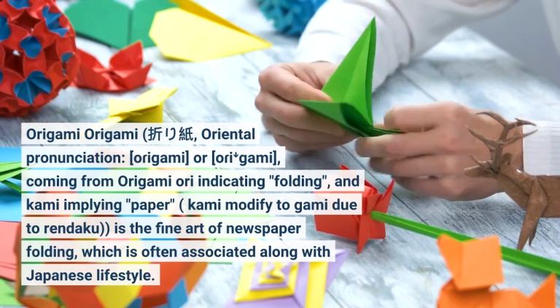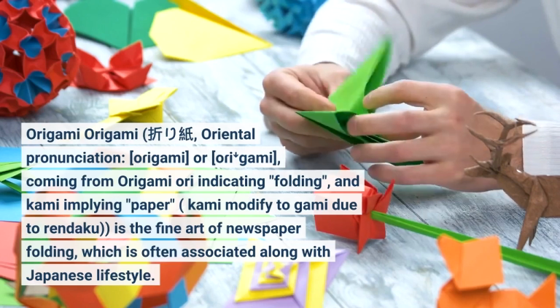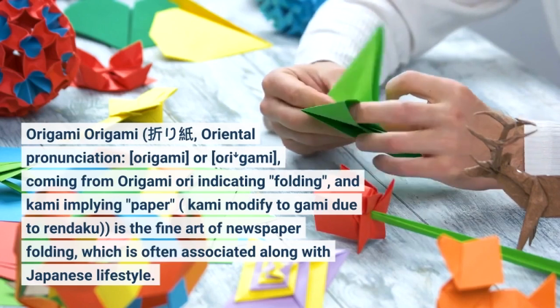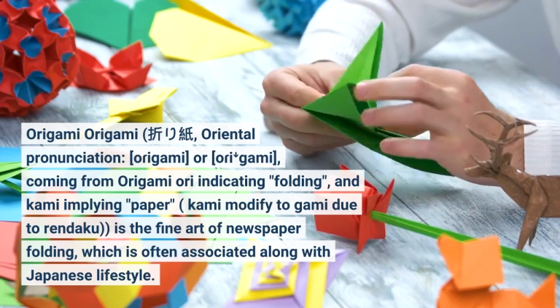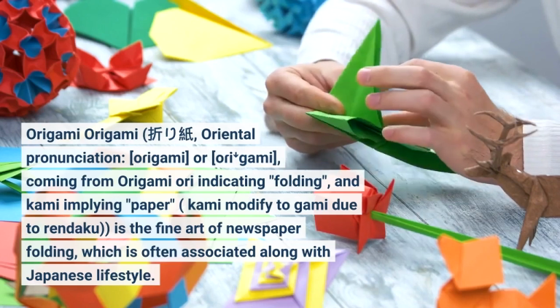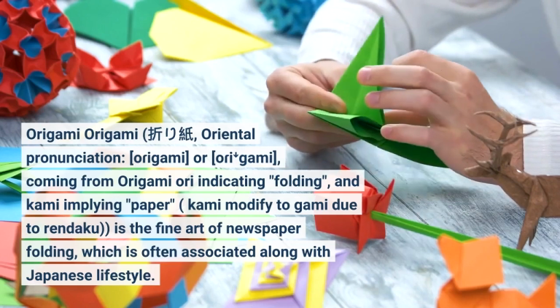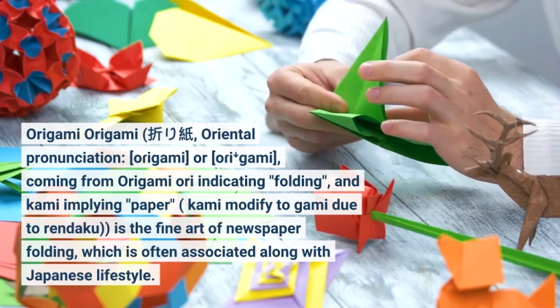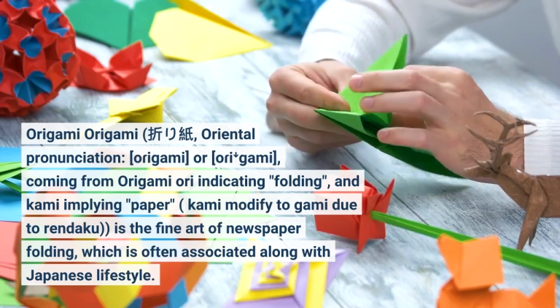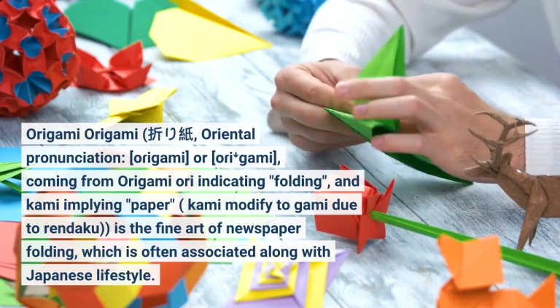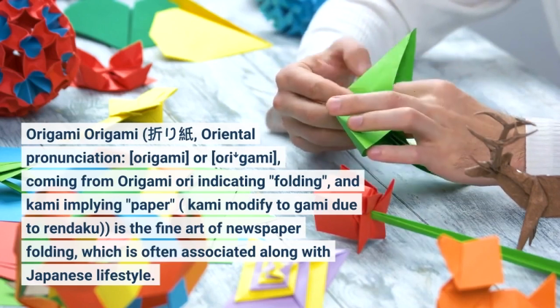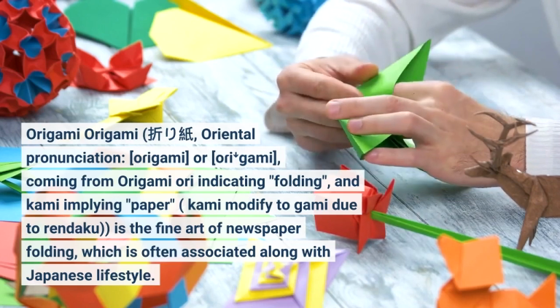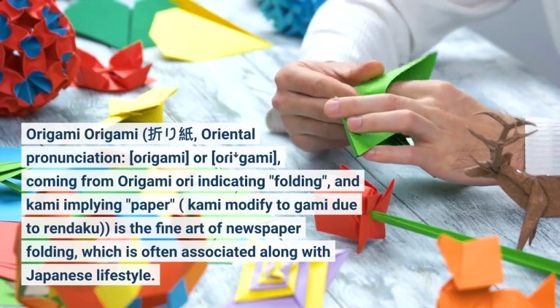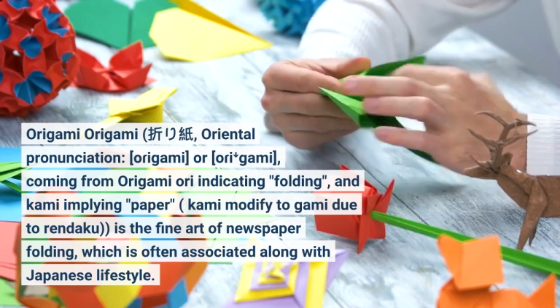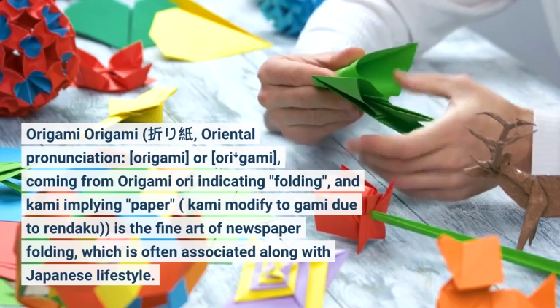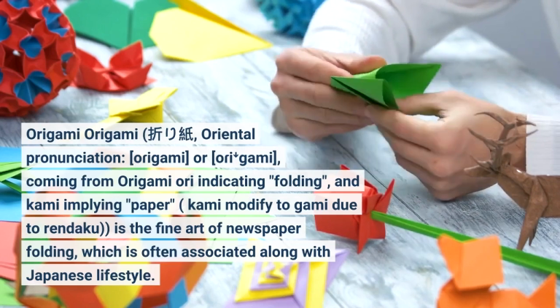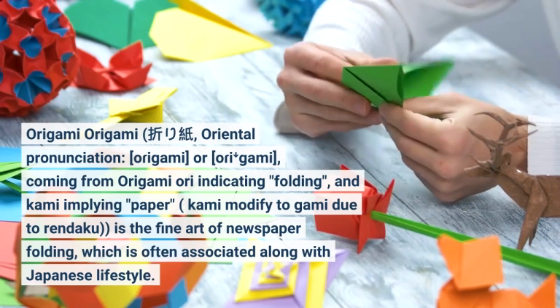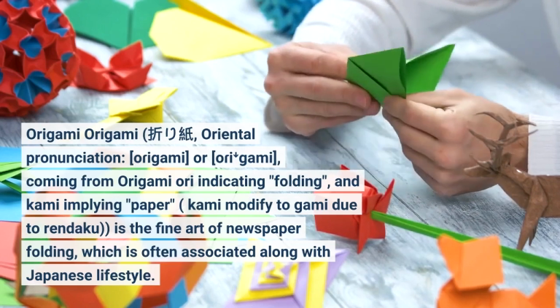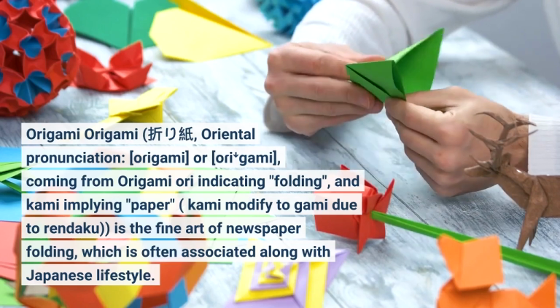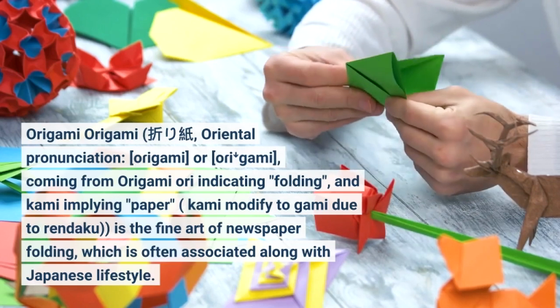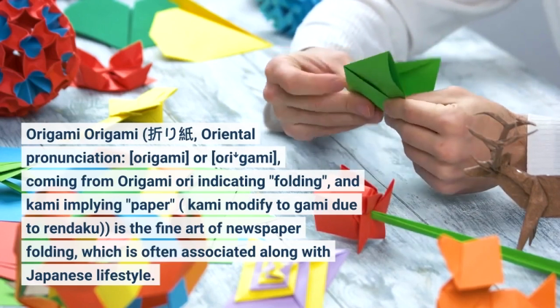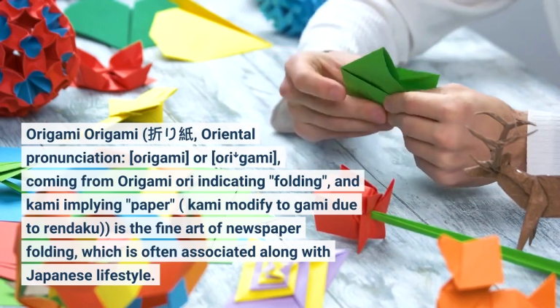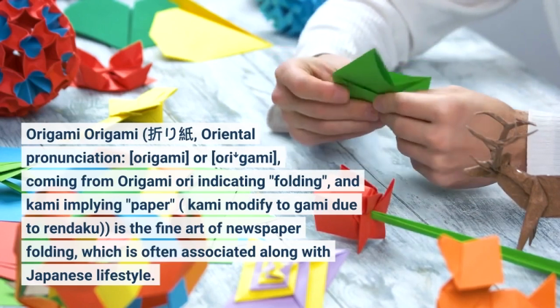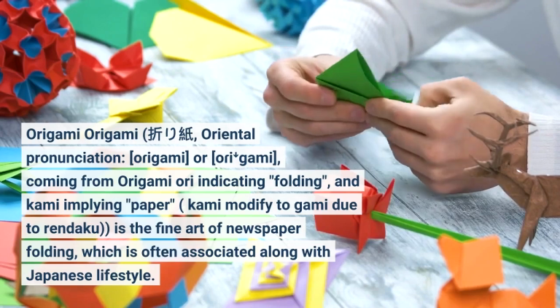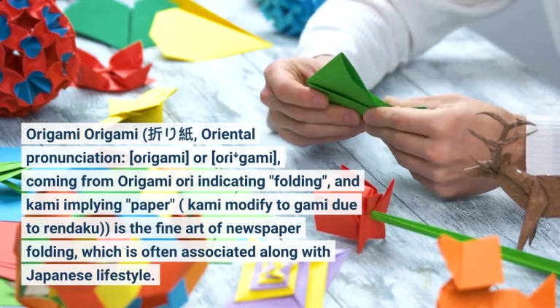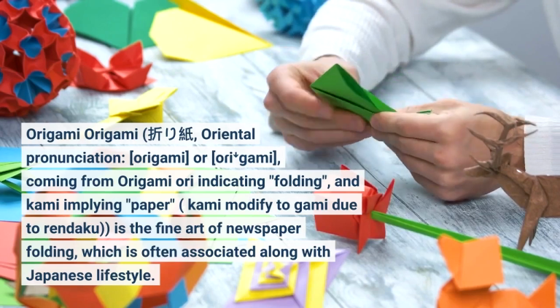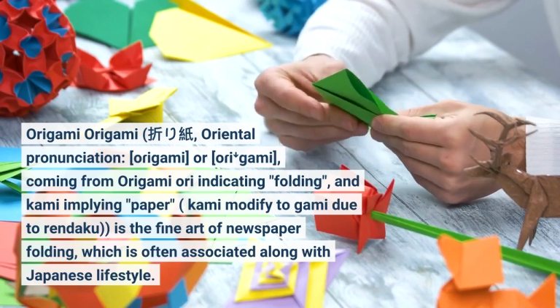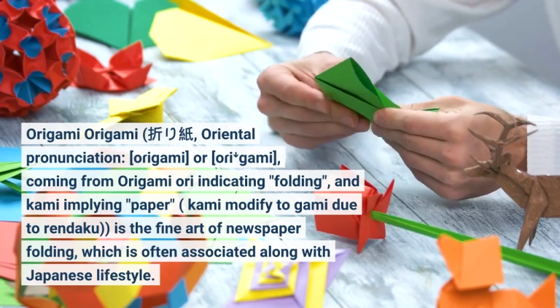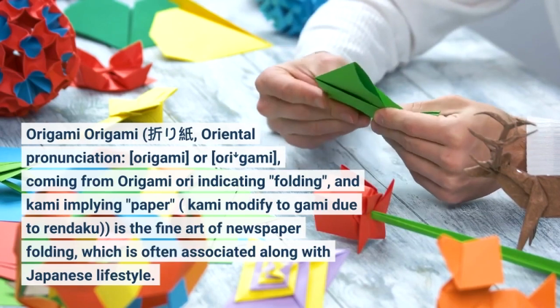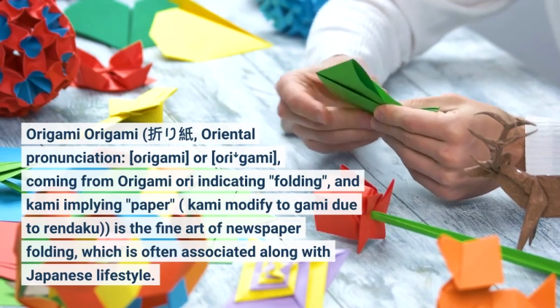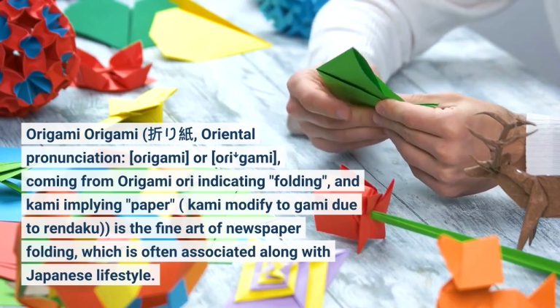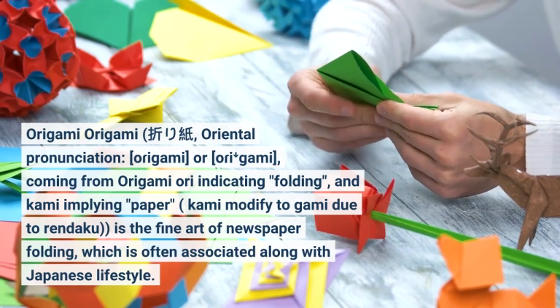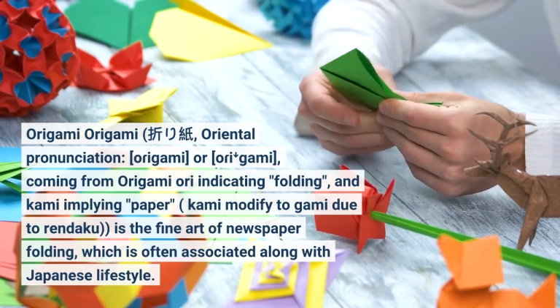Kami is modified to 'kami' due to rendaku. Origami is the fine art of paper folding, which is often associated with Japanese lifestyle.